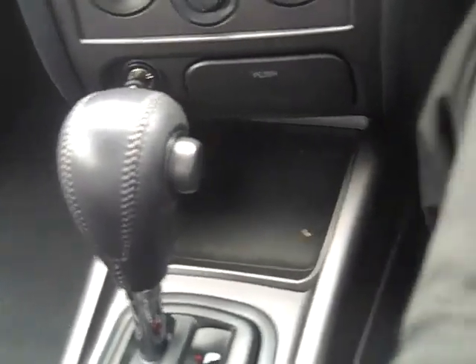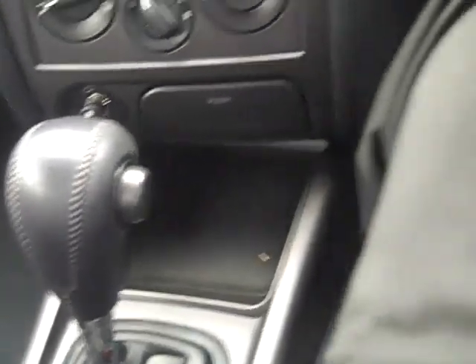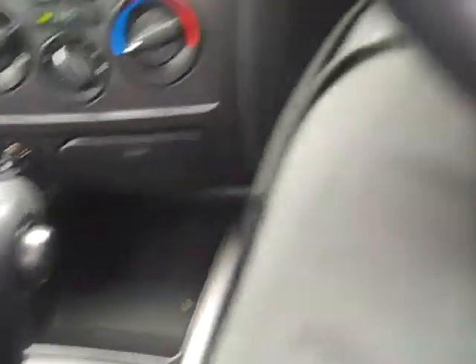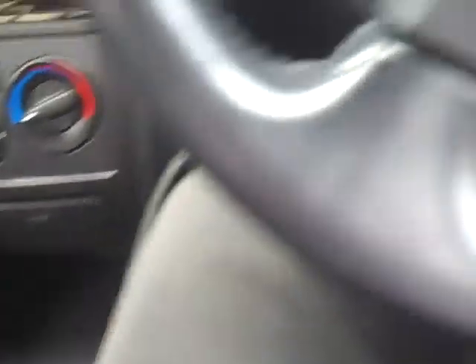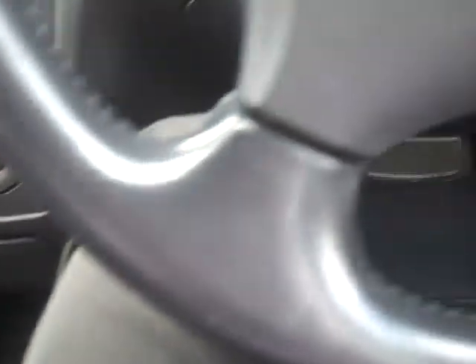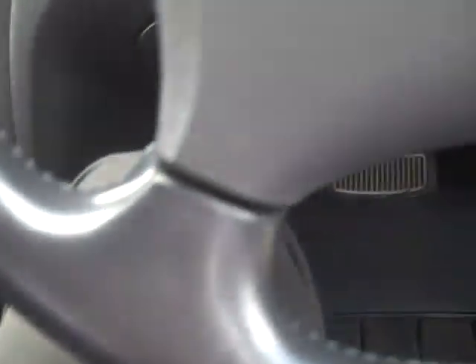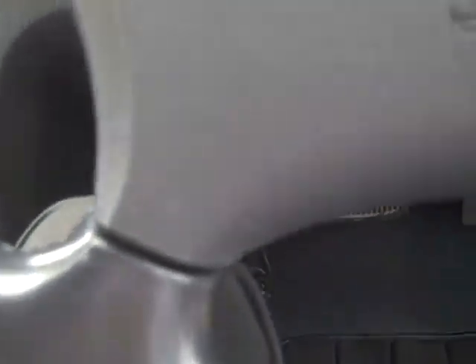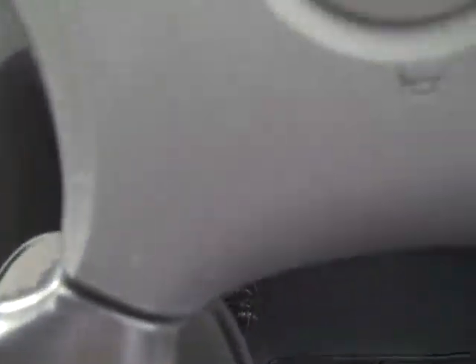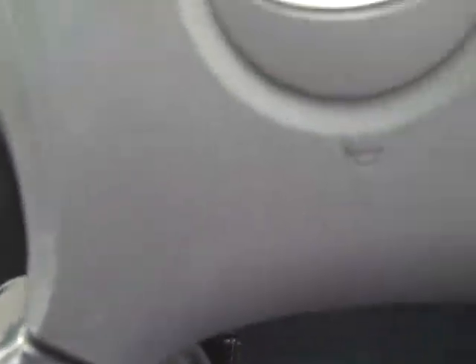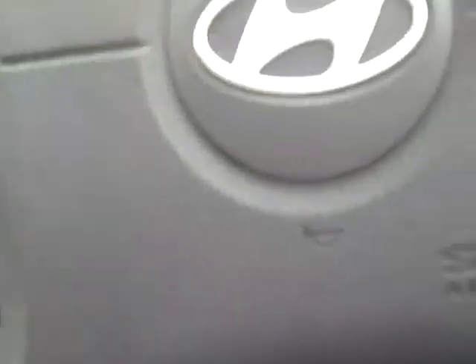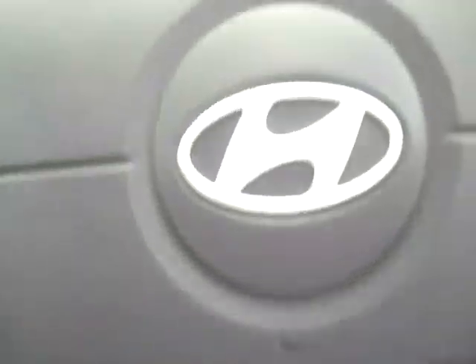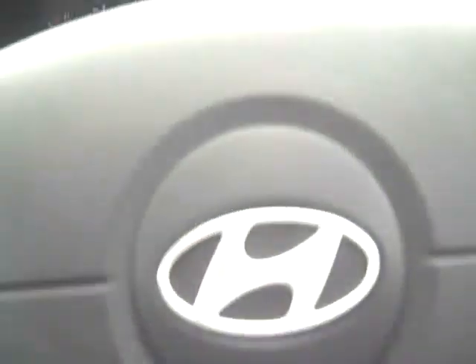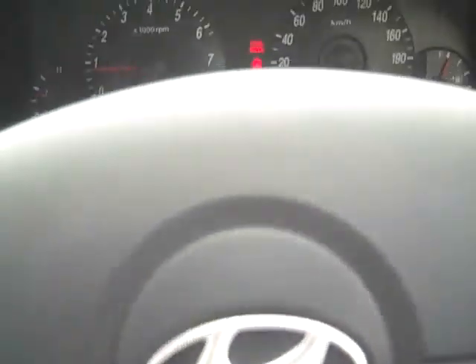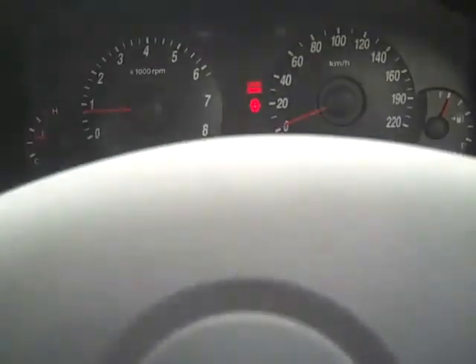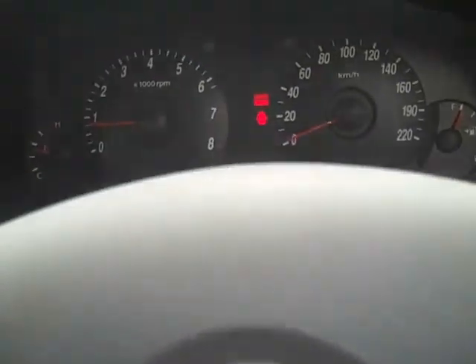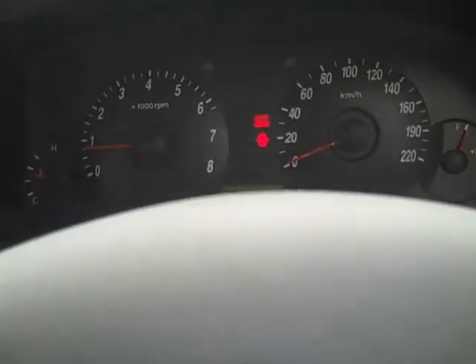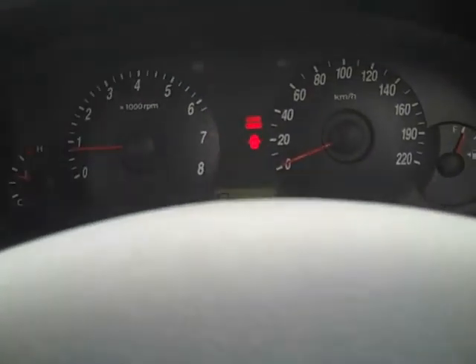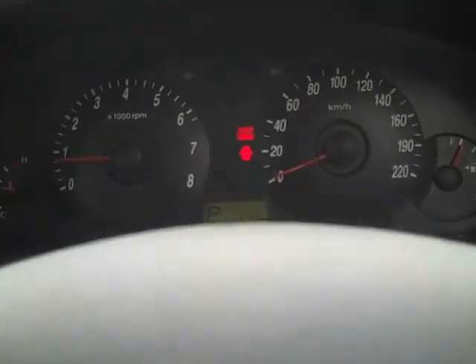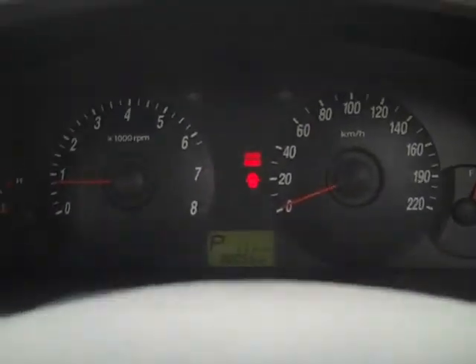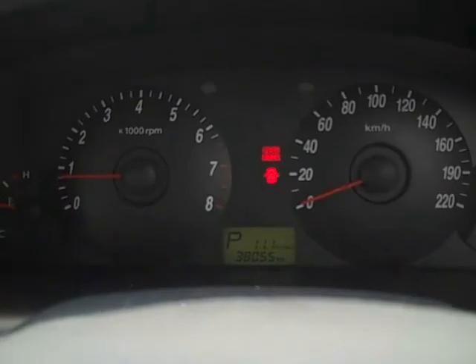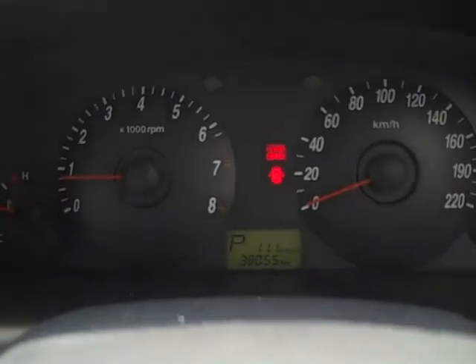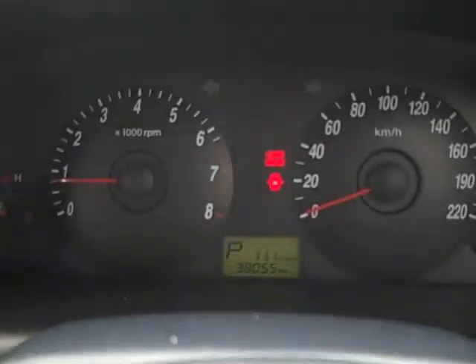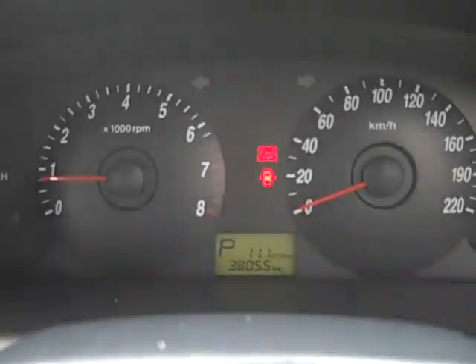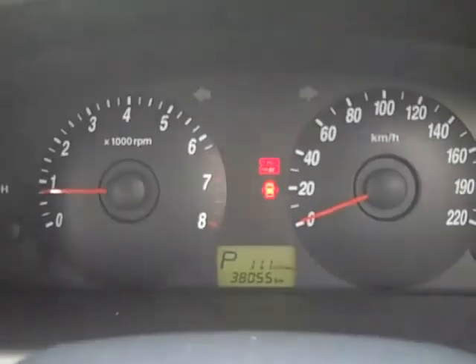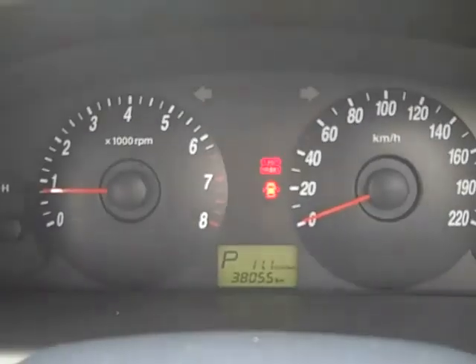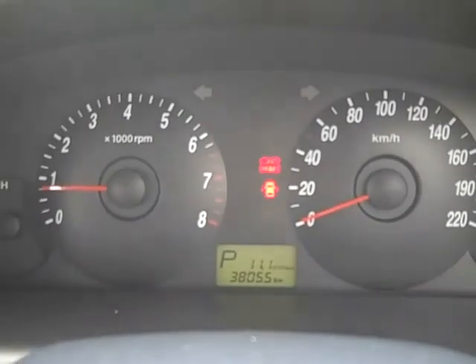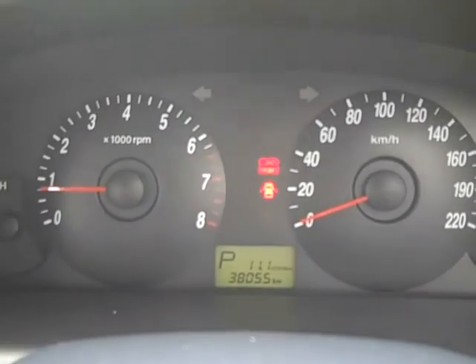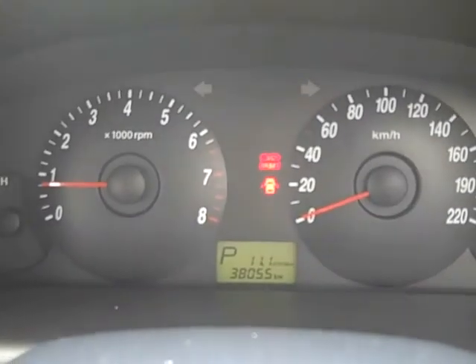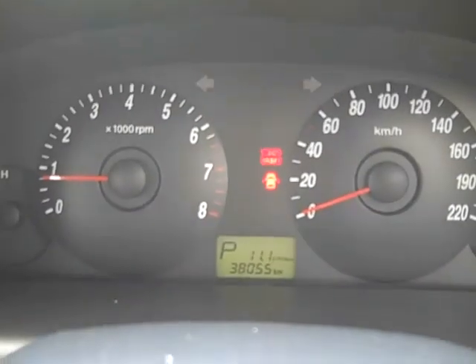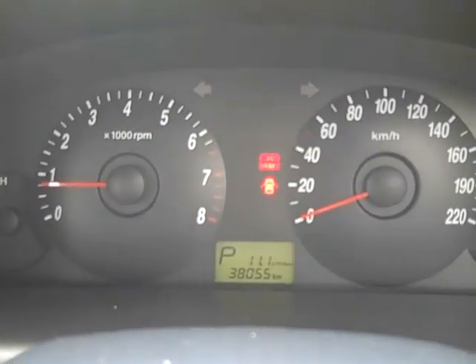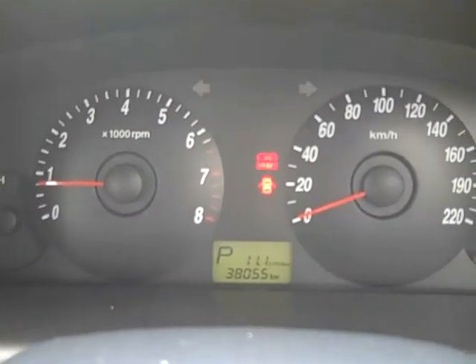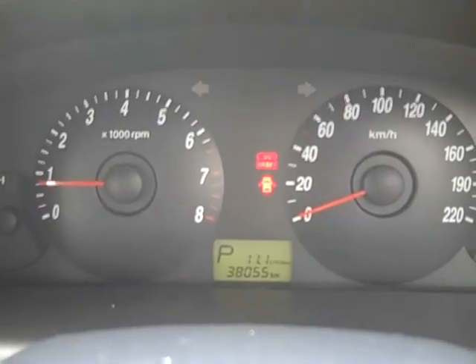It has lots of rego and very low kilometres. Come in for a test drive today.